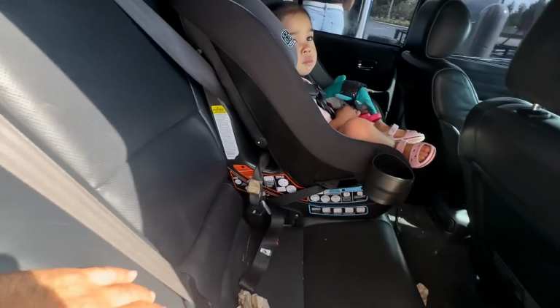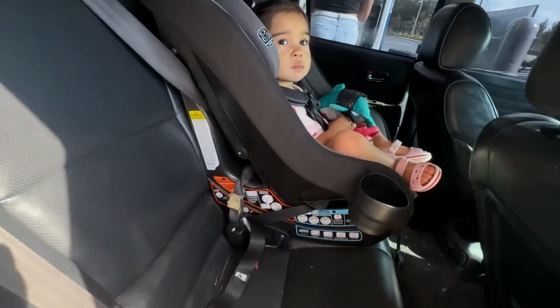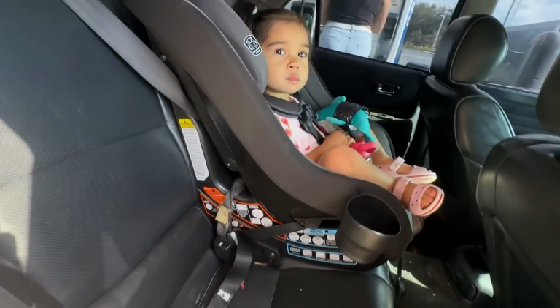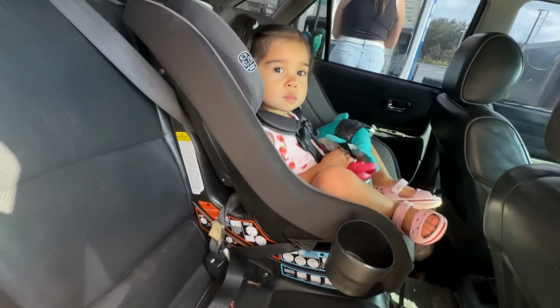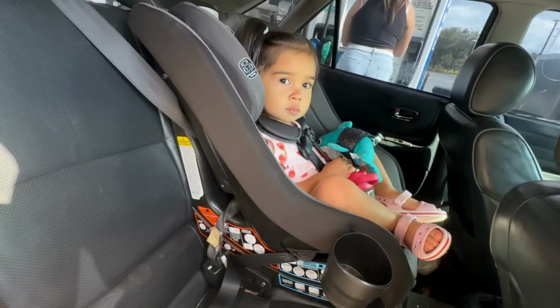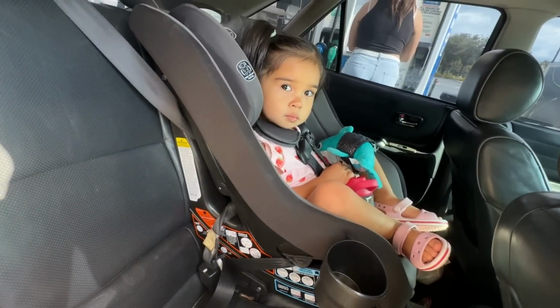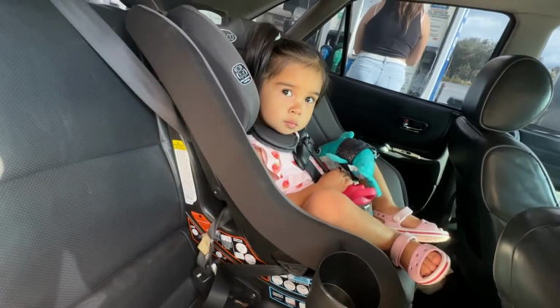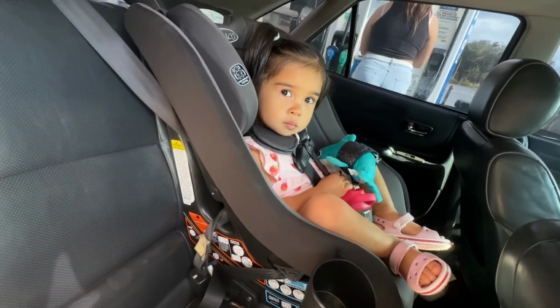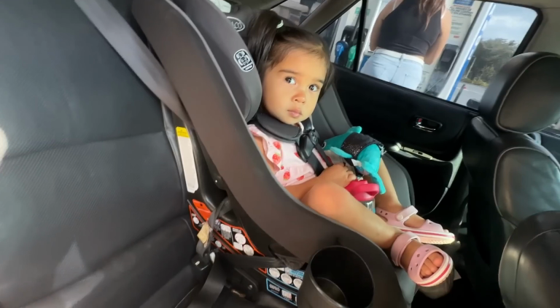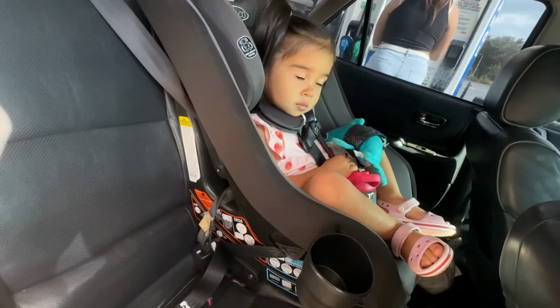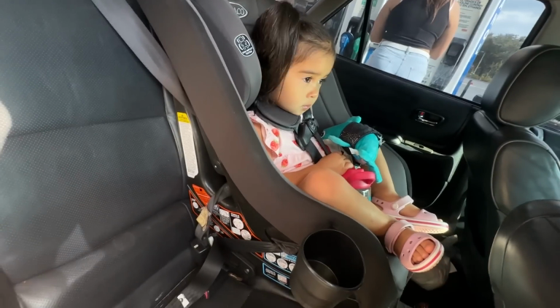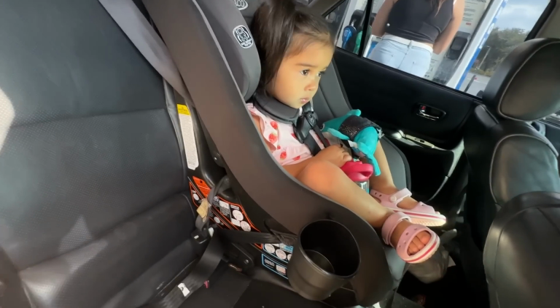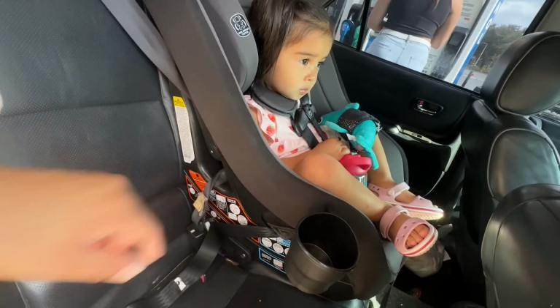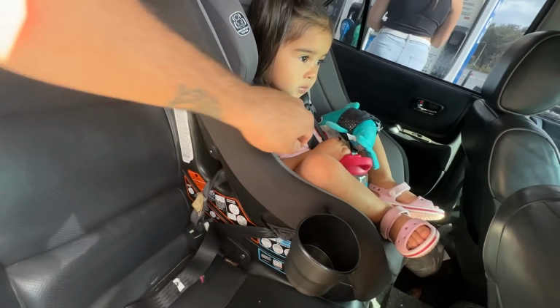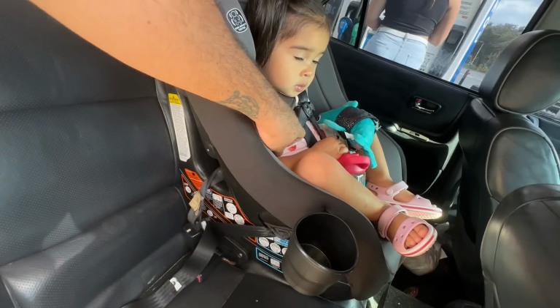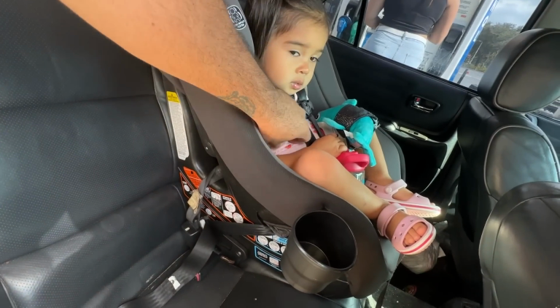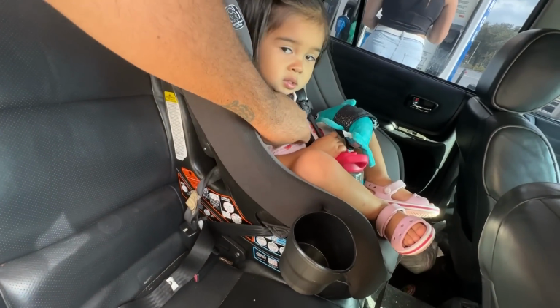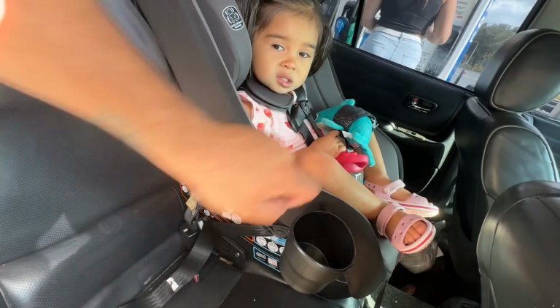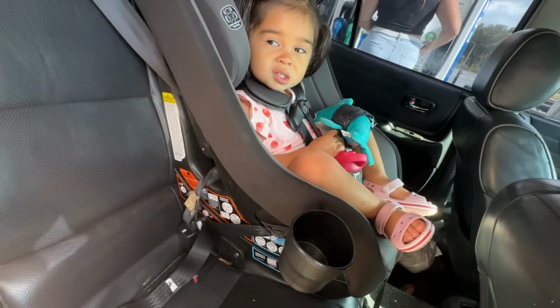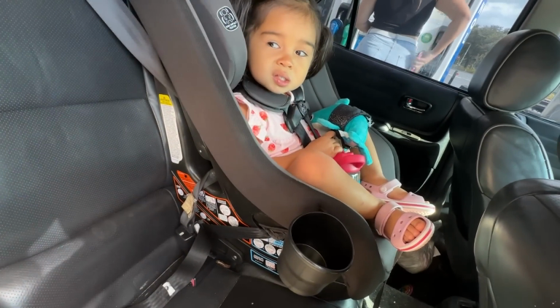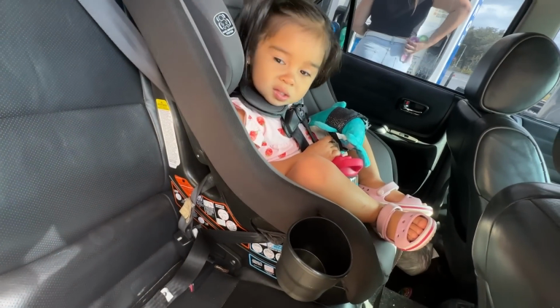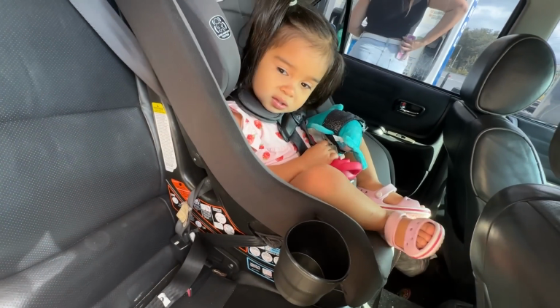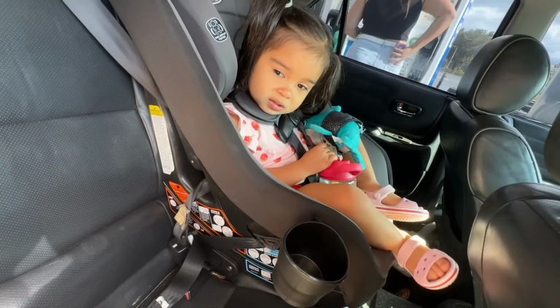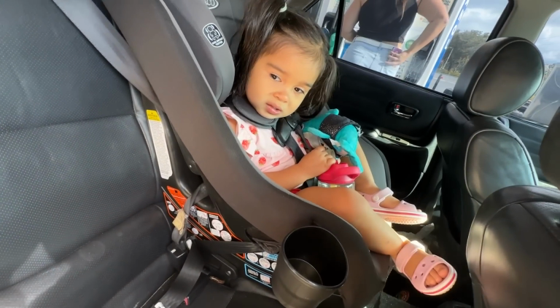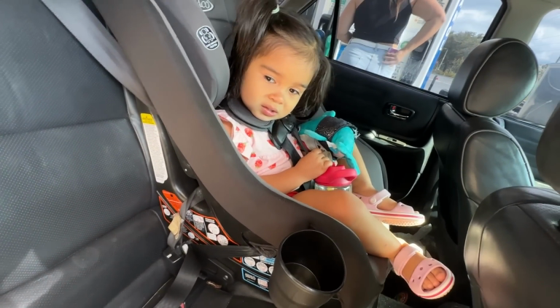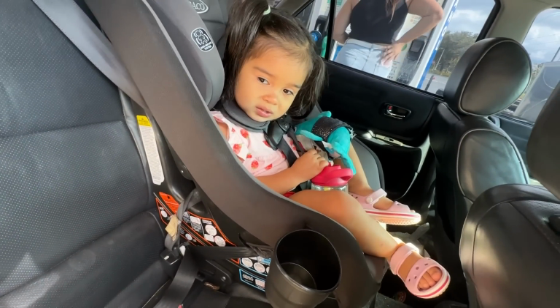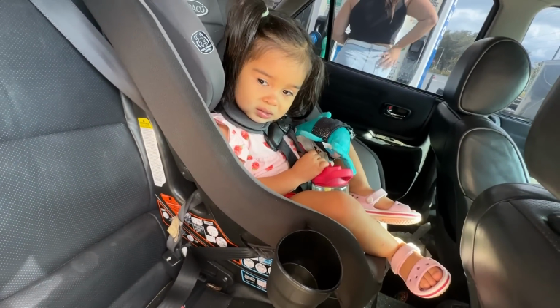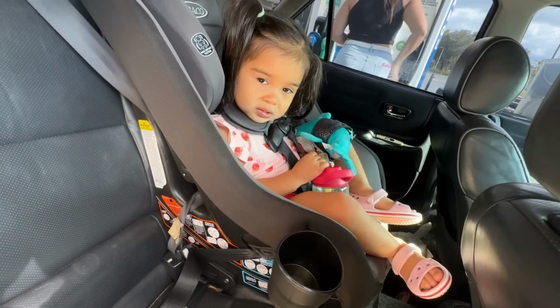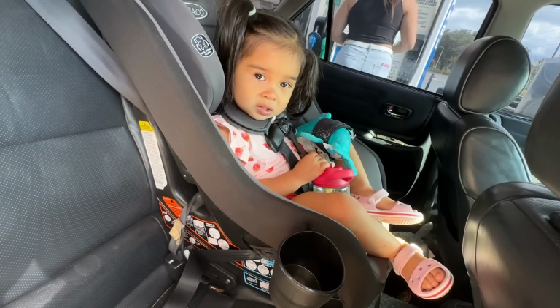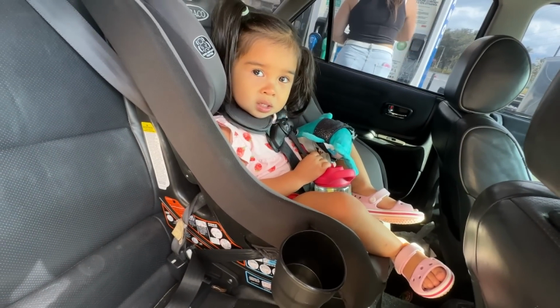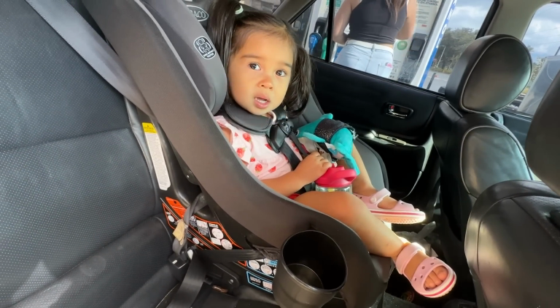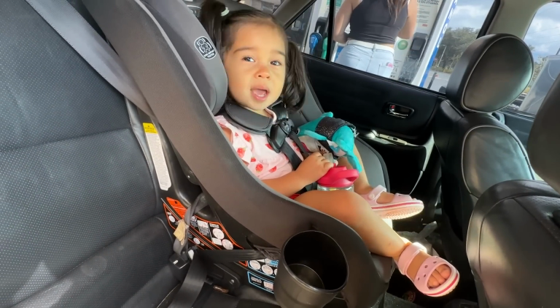Her first drift event — you excited? Say hi!